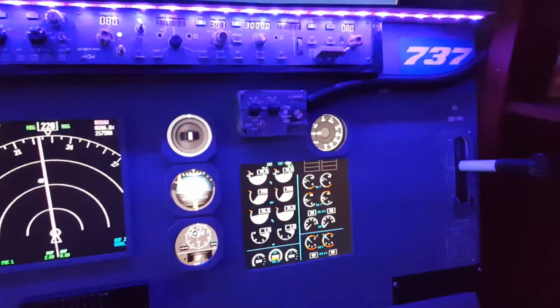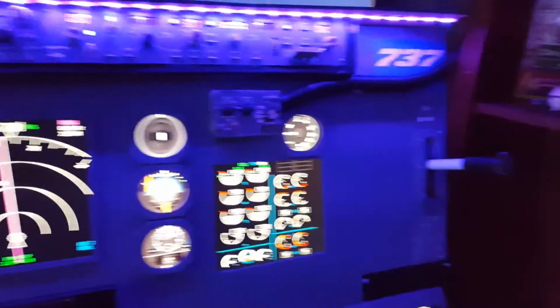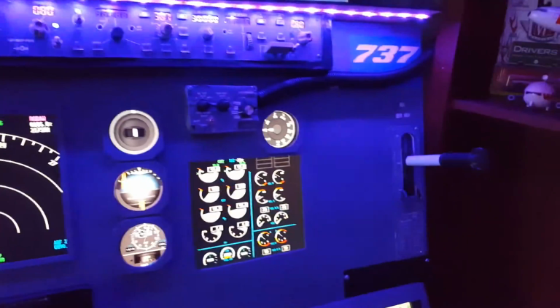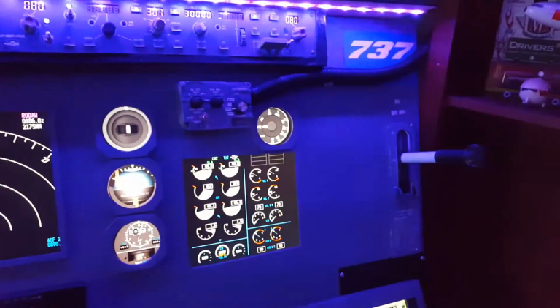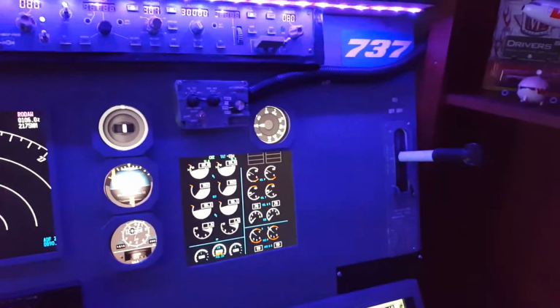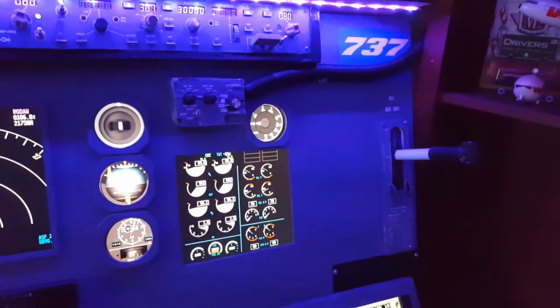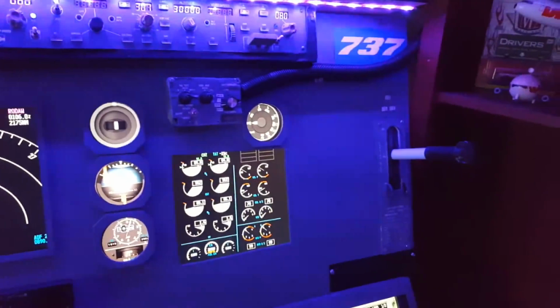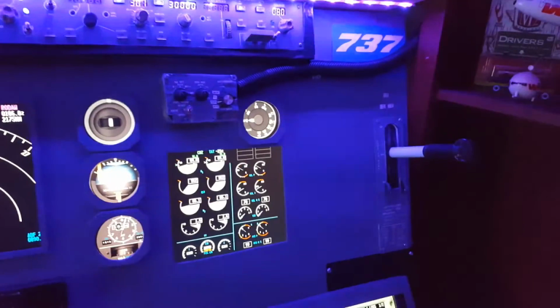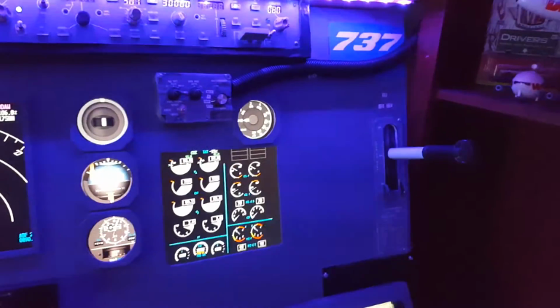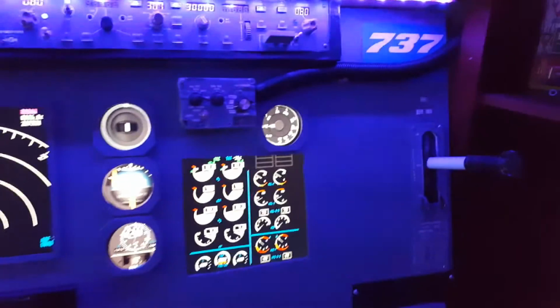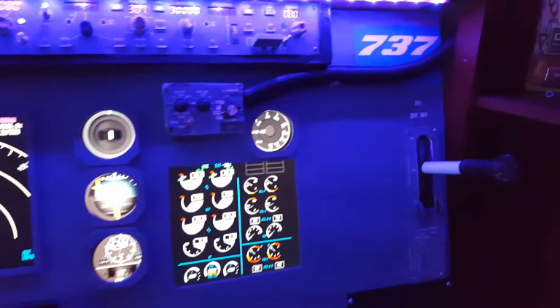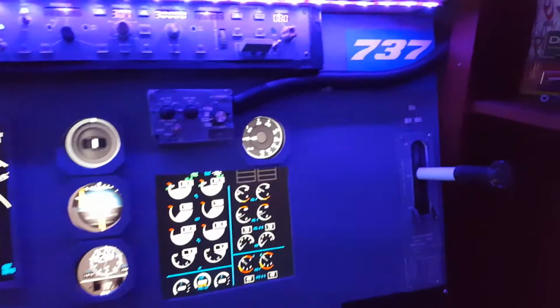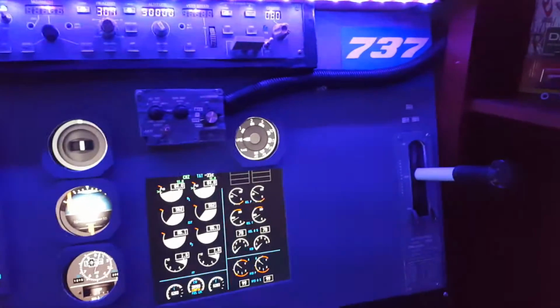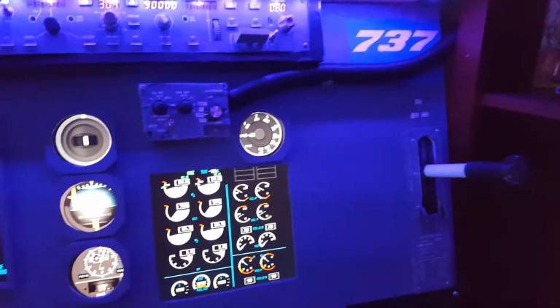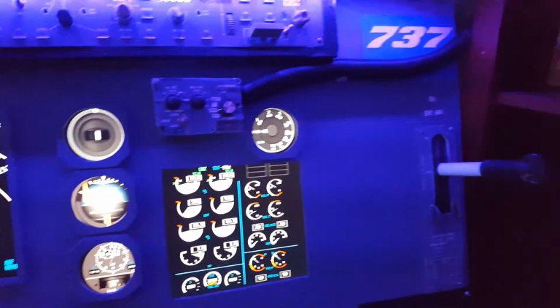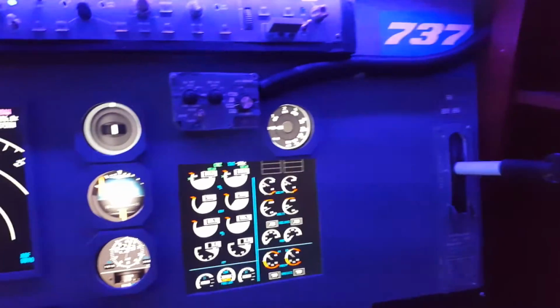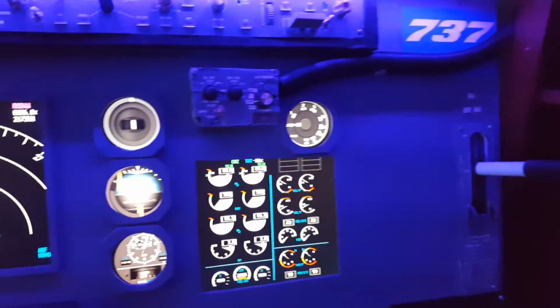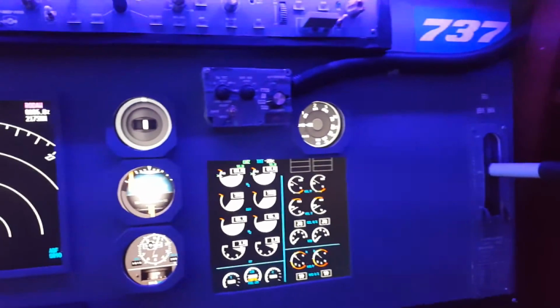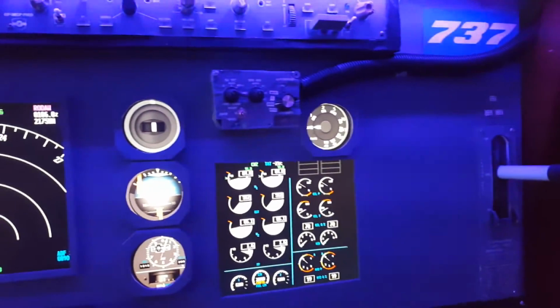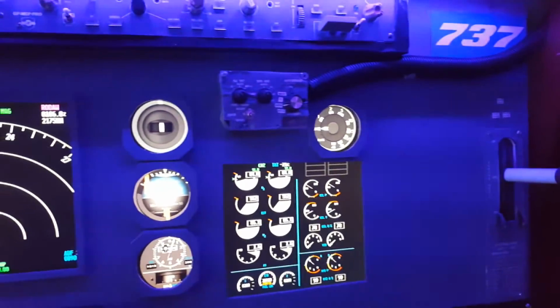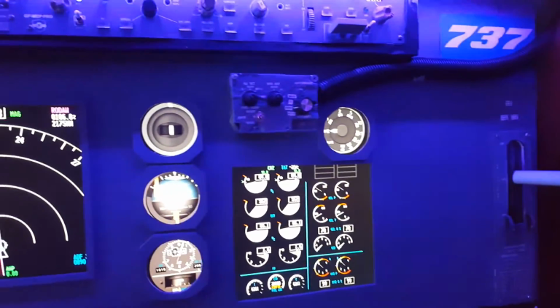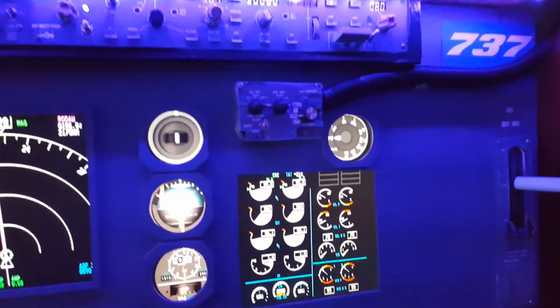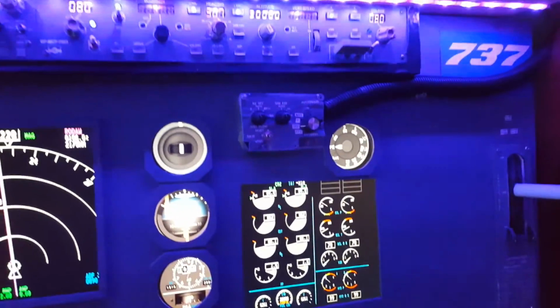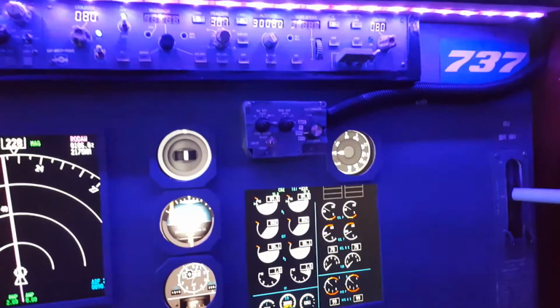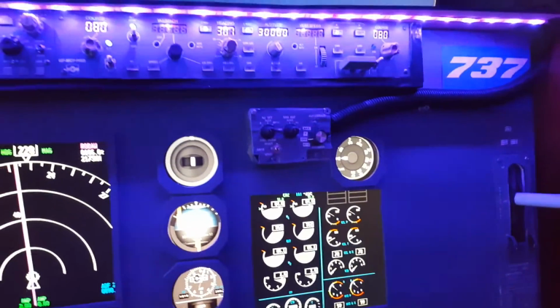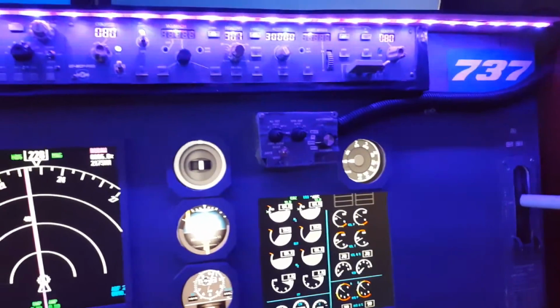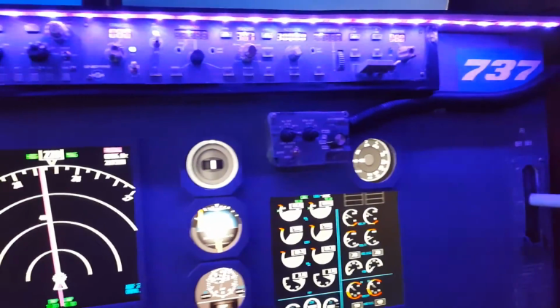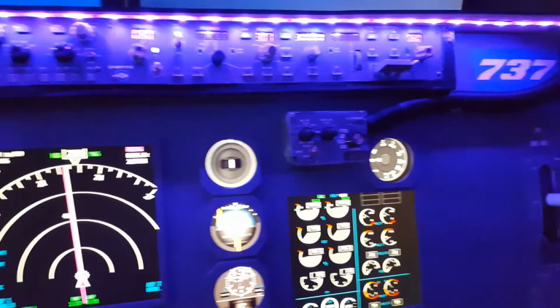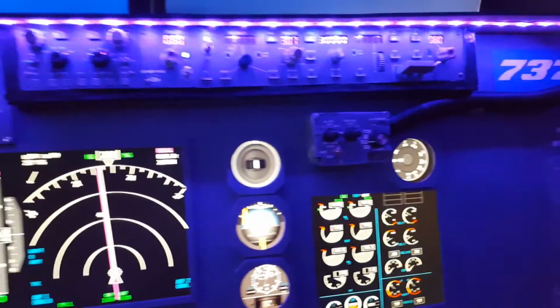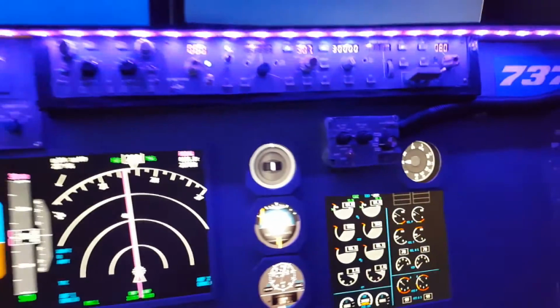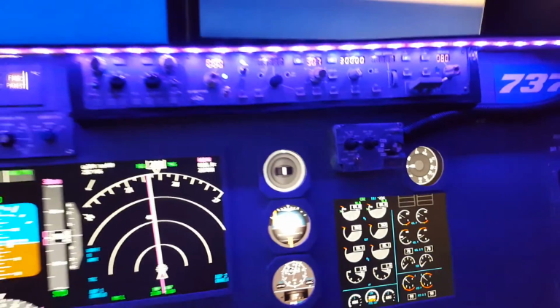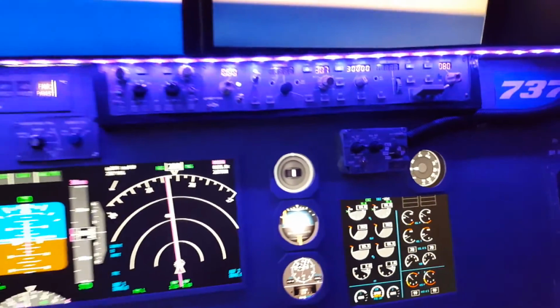And the landing gear is functional — all of that is working now.